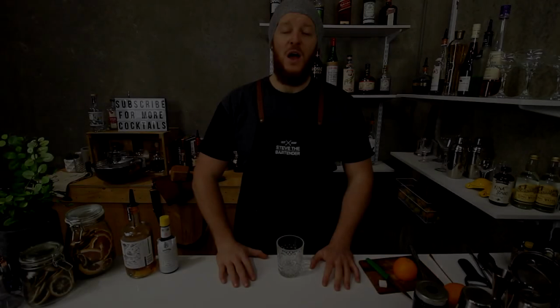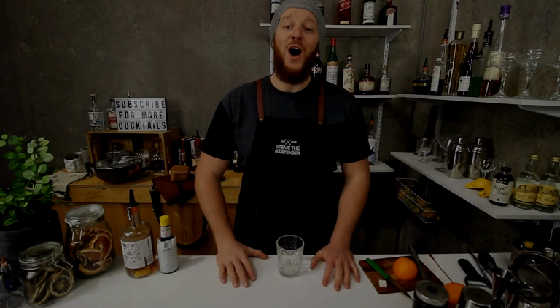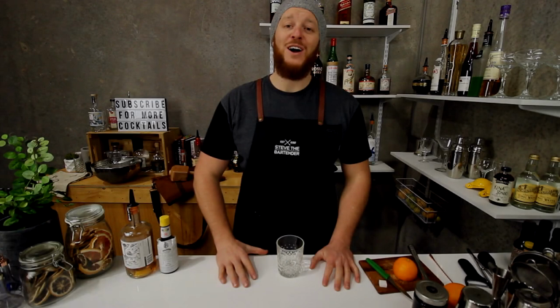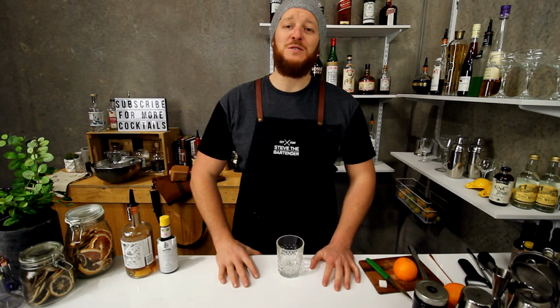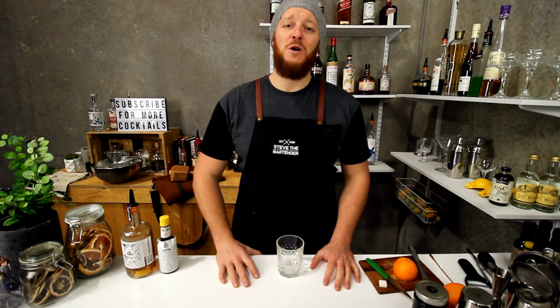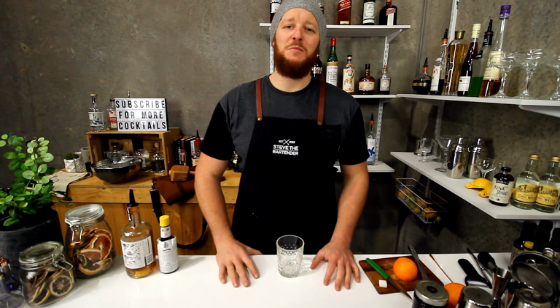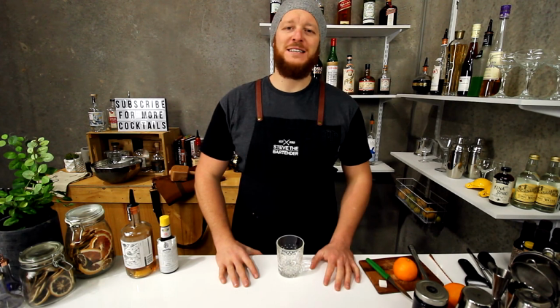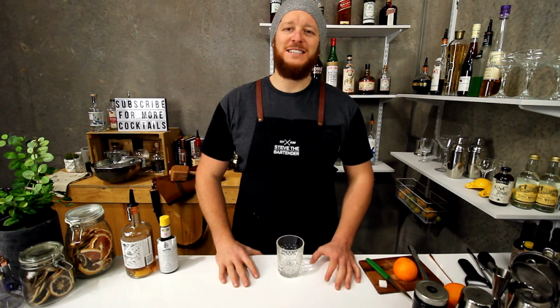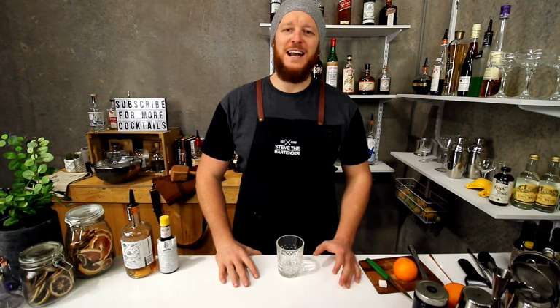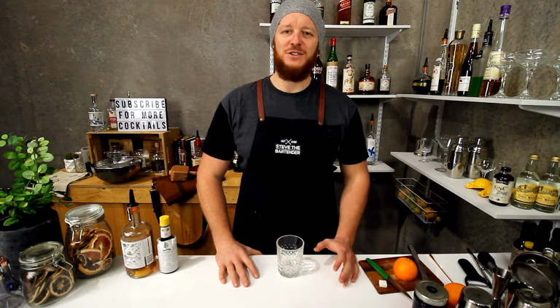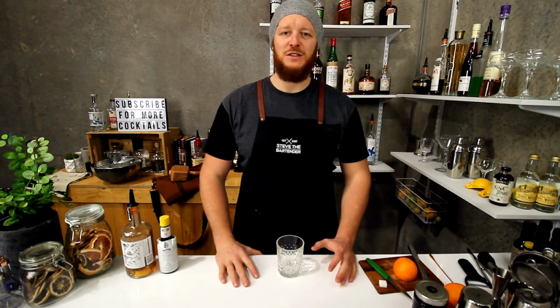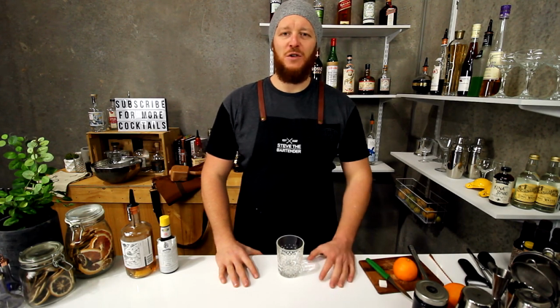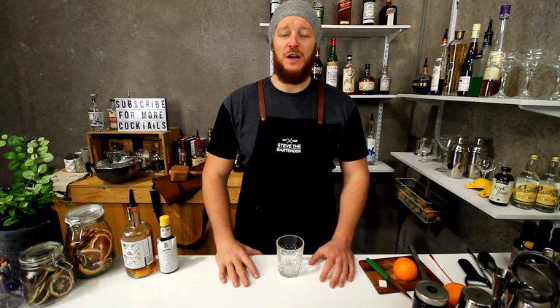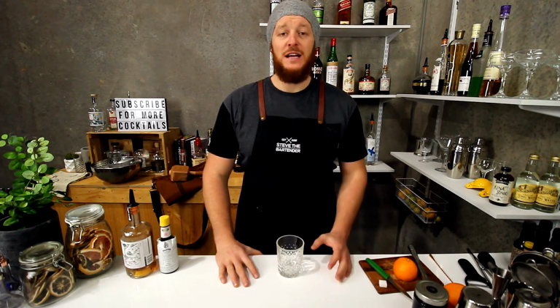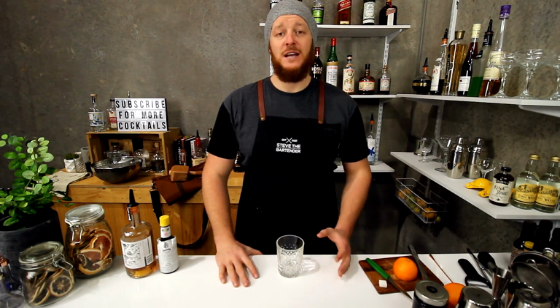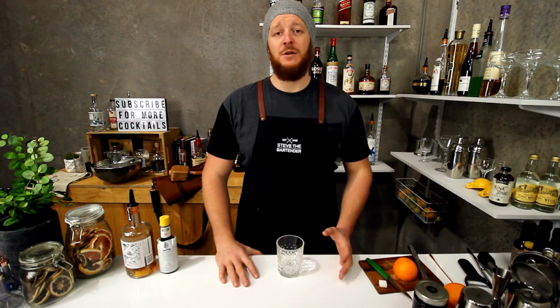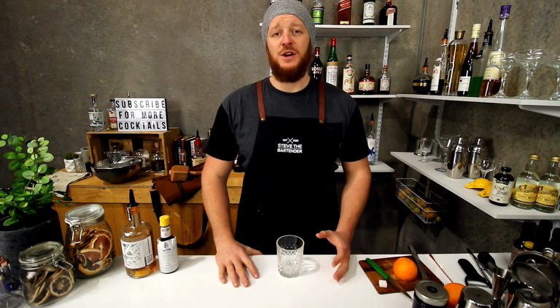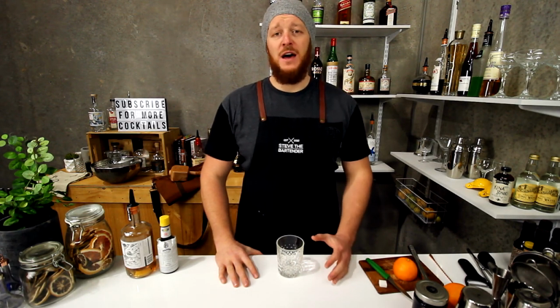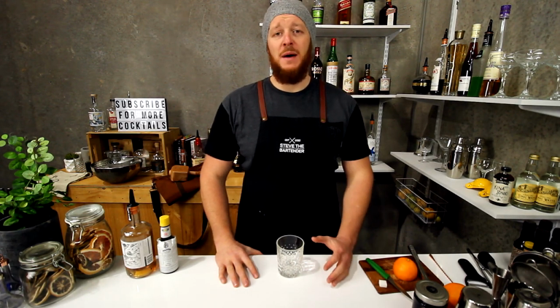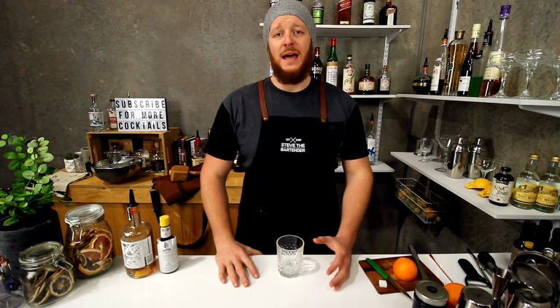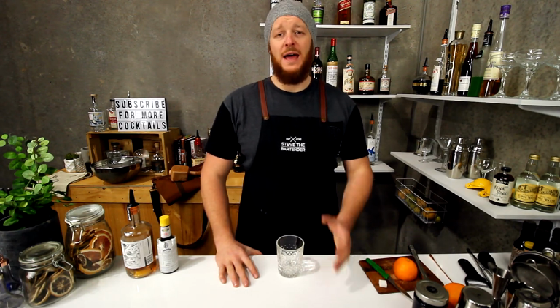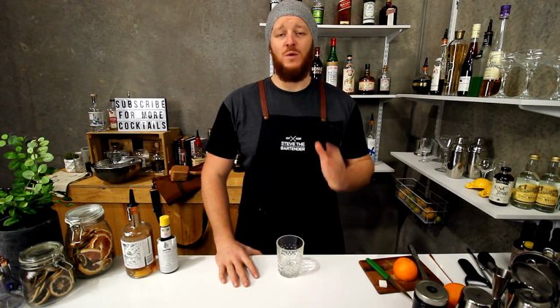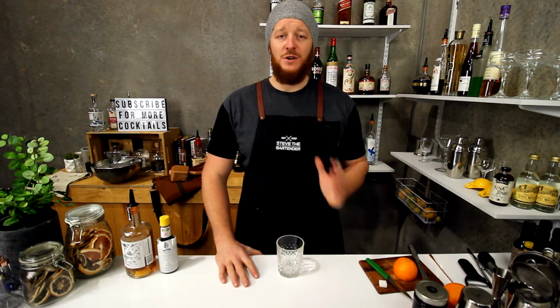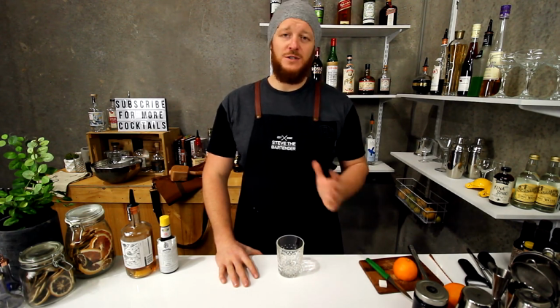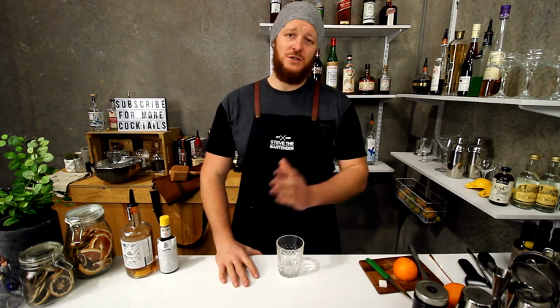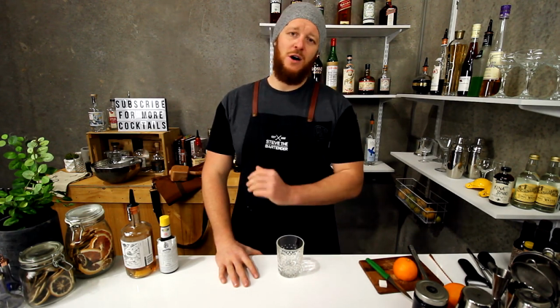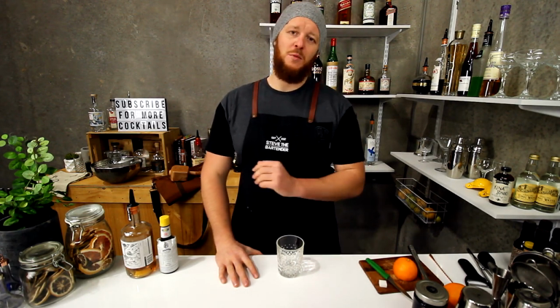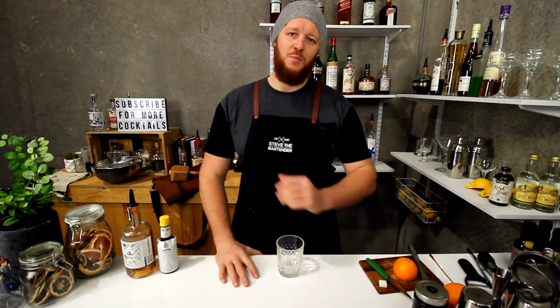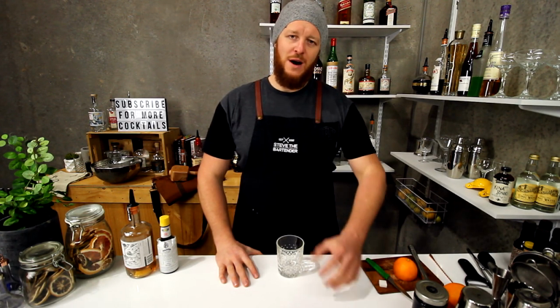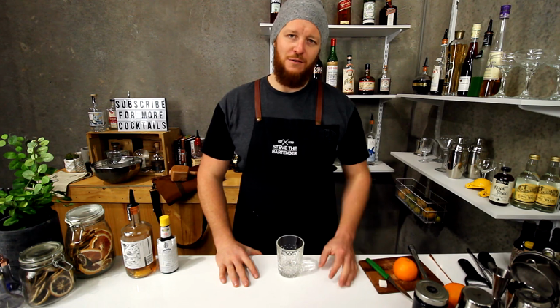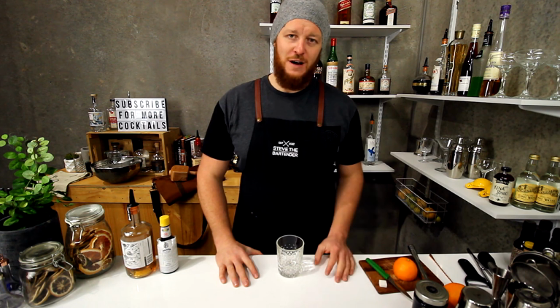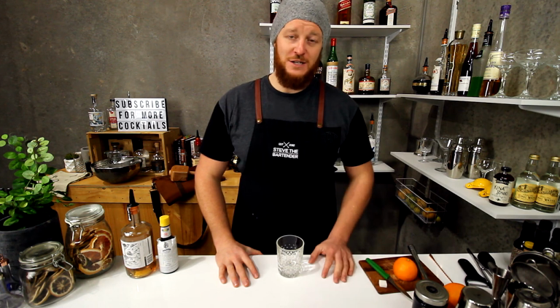Hi guys and welcome back to today's cocktail vlog. Today I'm going to show you how to make a Wisconsin style brandy old-fashioned.